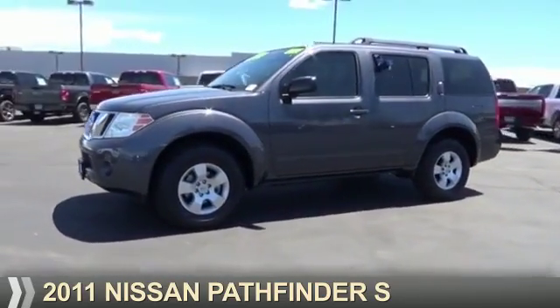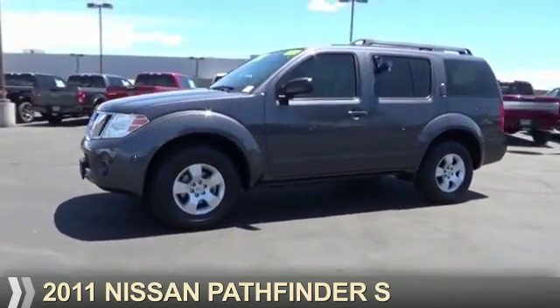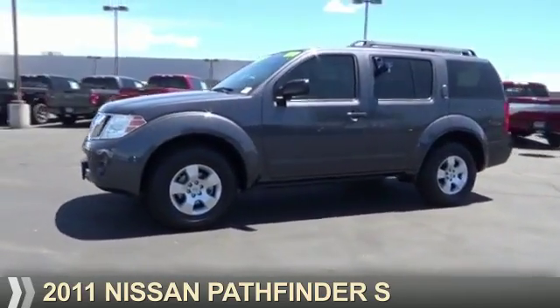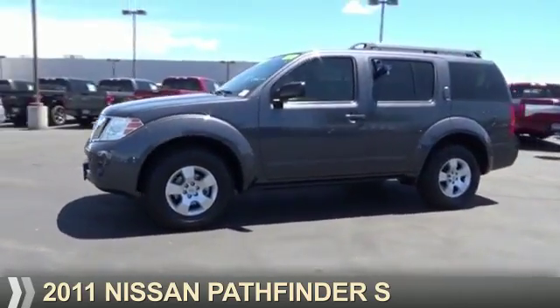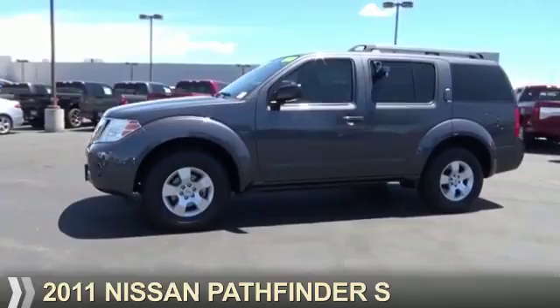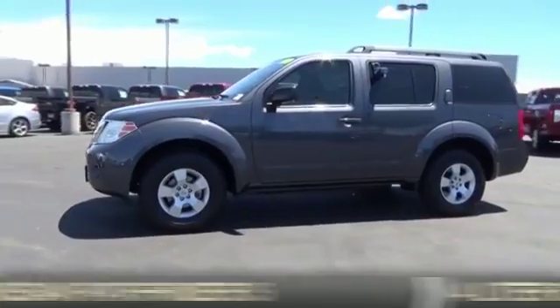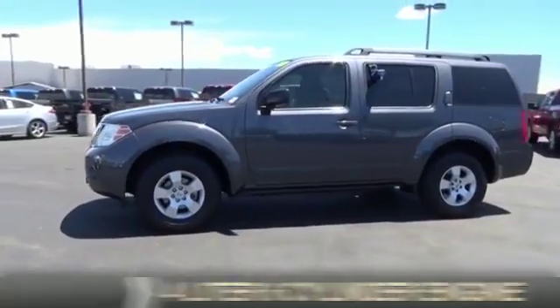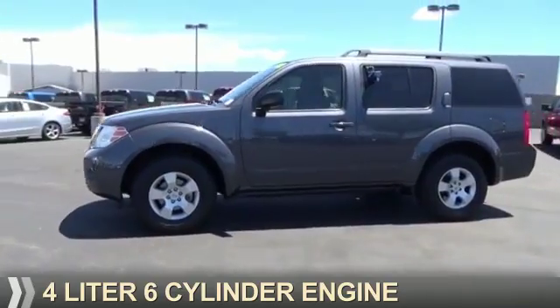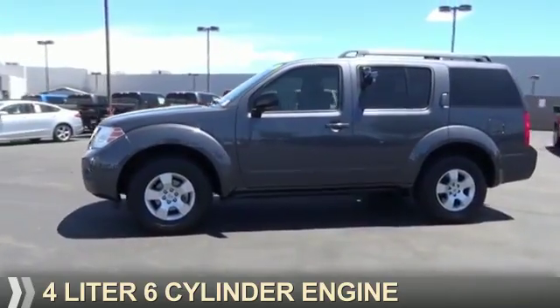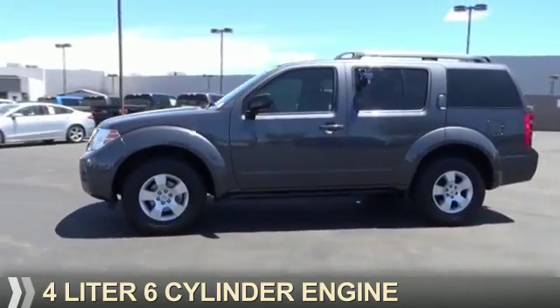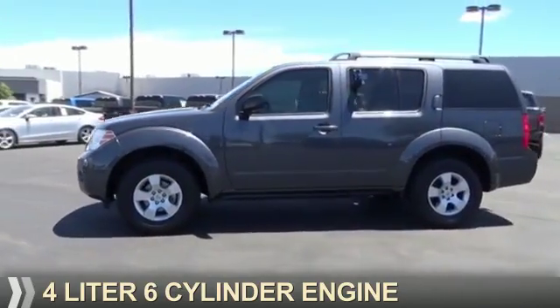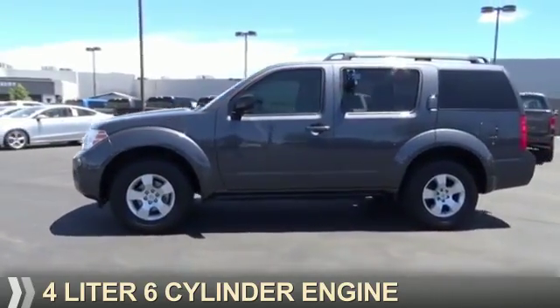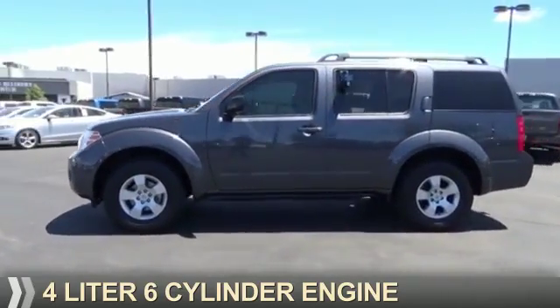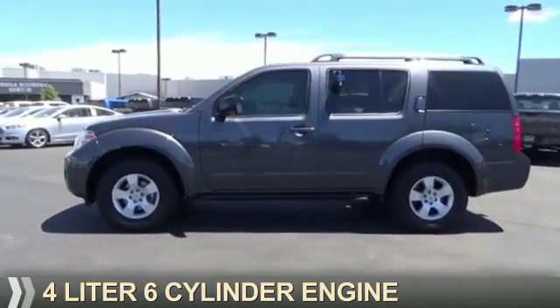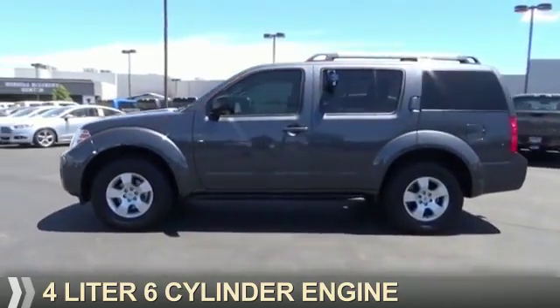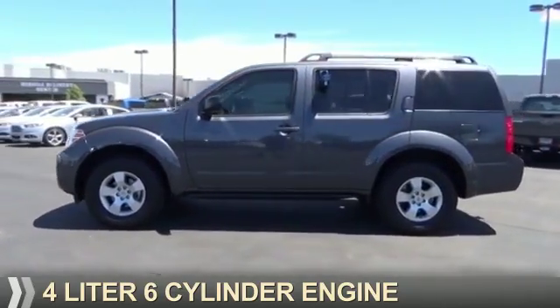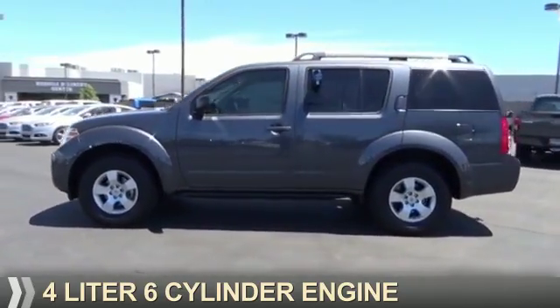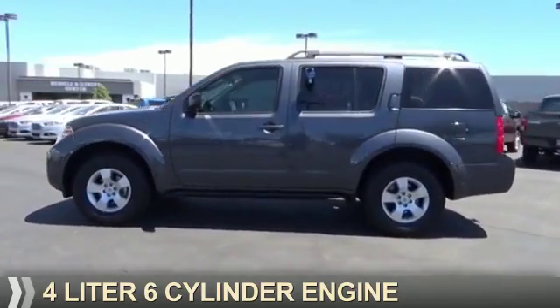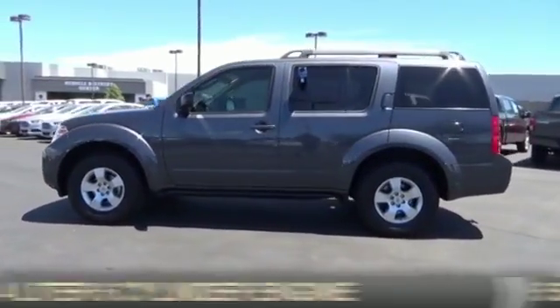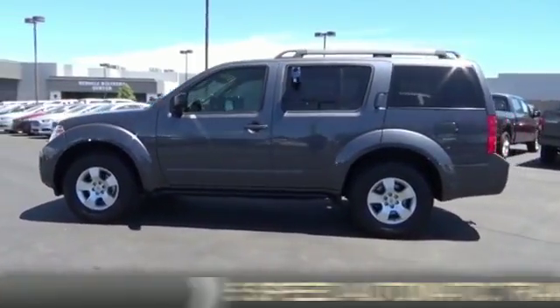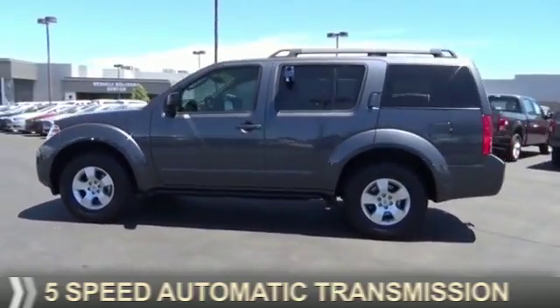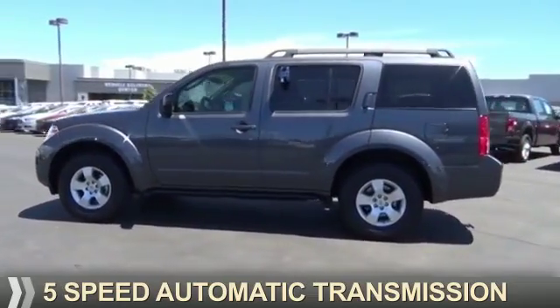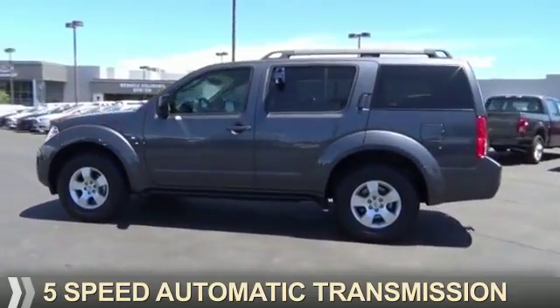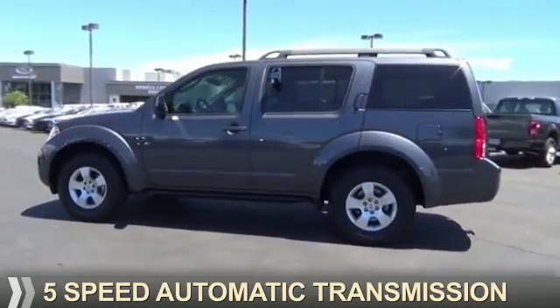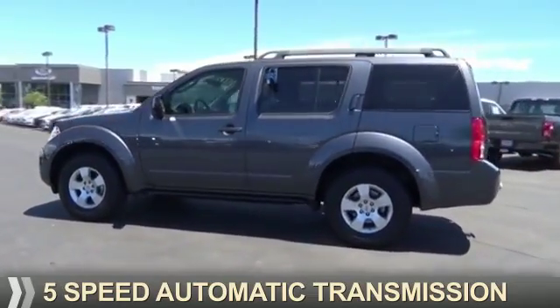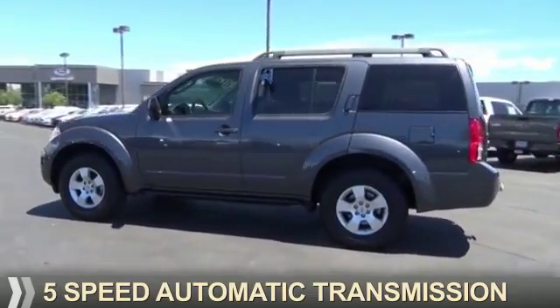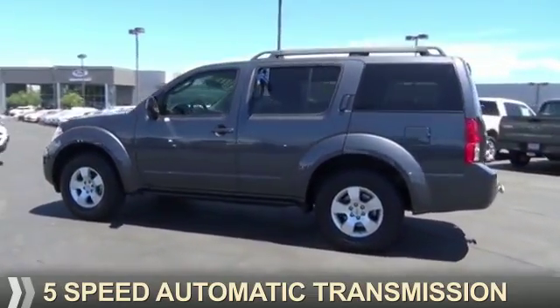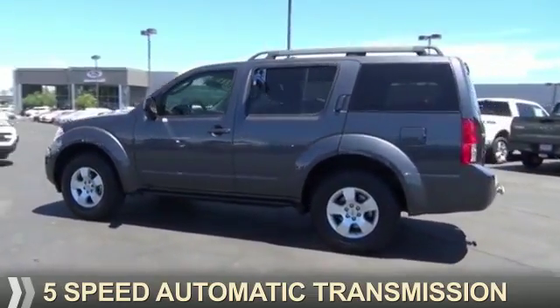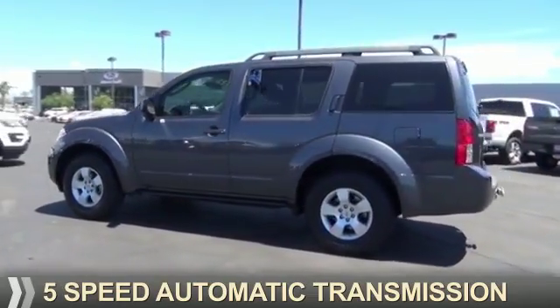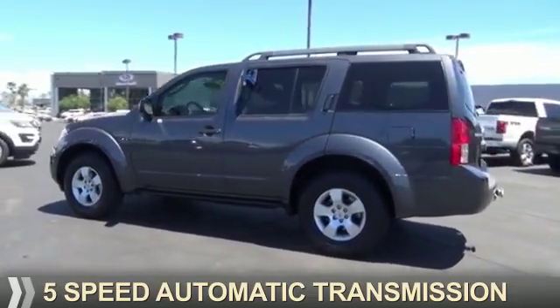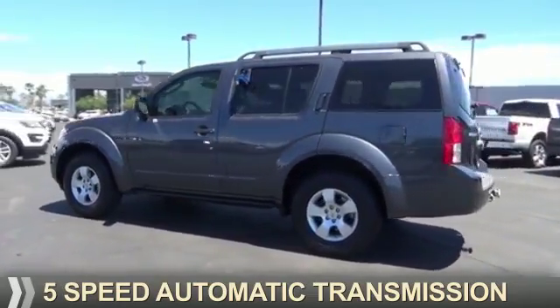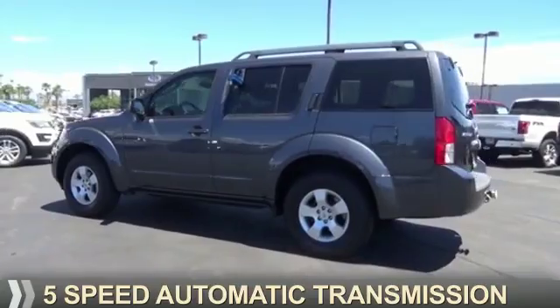It's powered by a 4-liter, 6-cylinder engine, and a 5-speed automatic transmission.